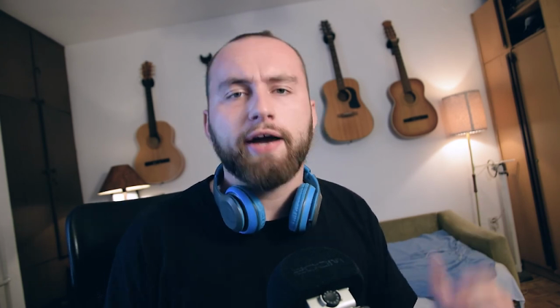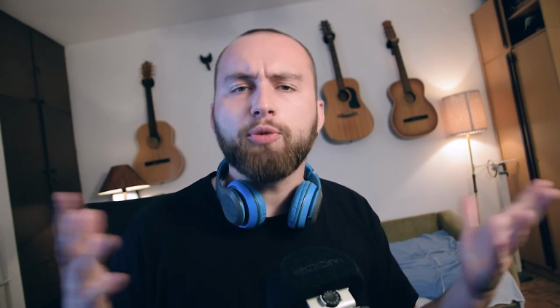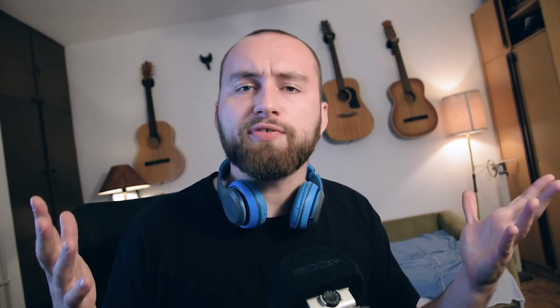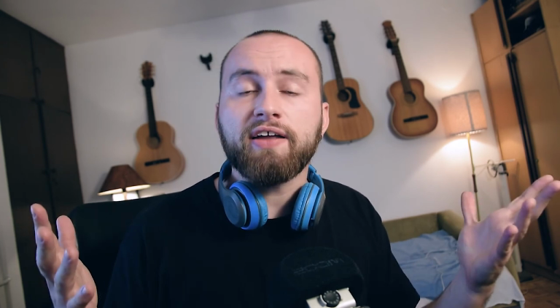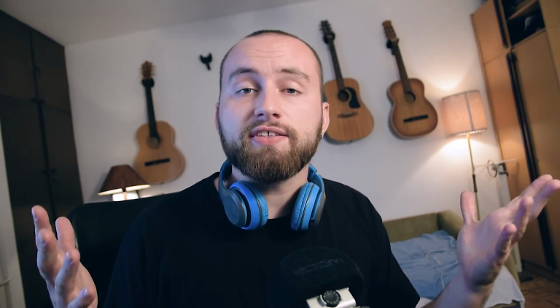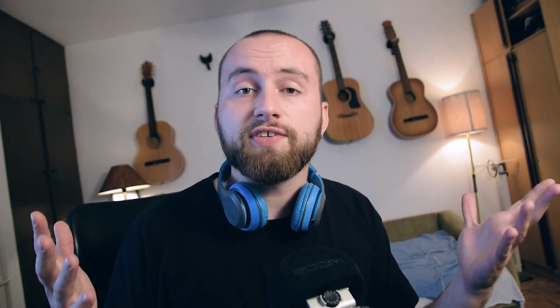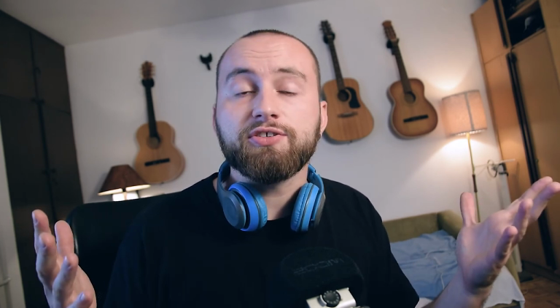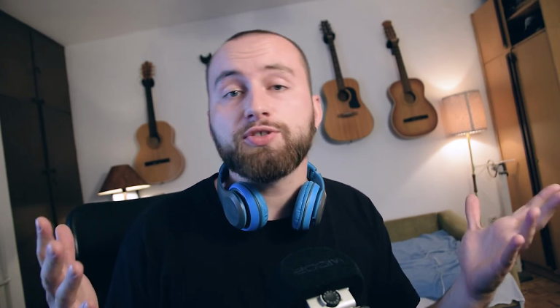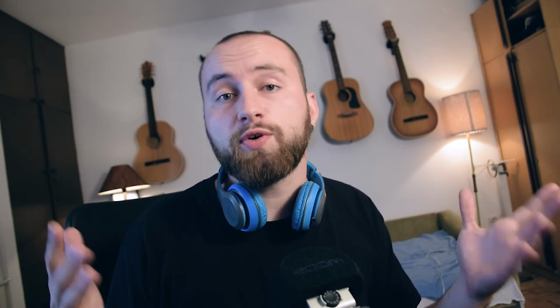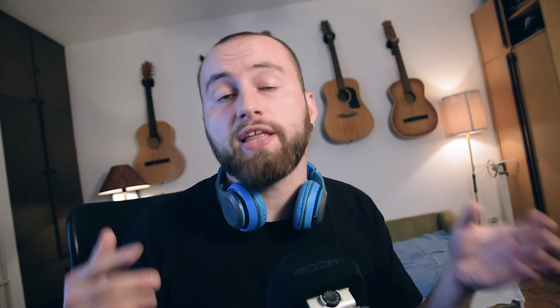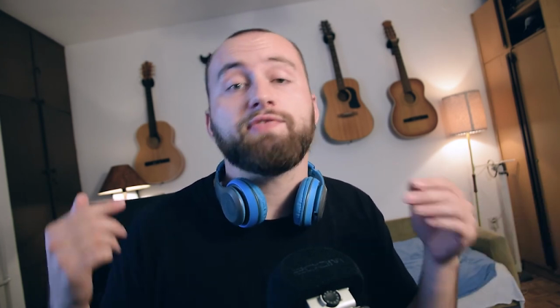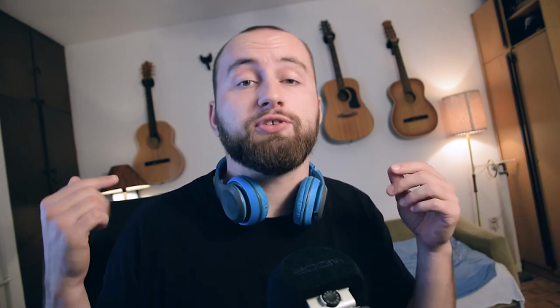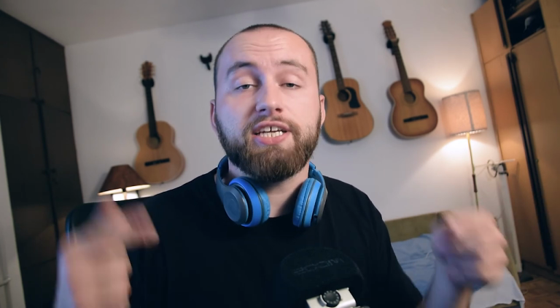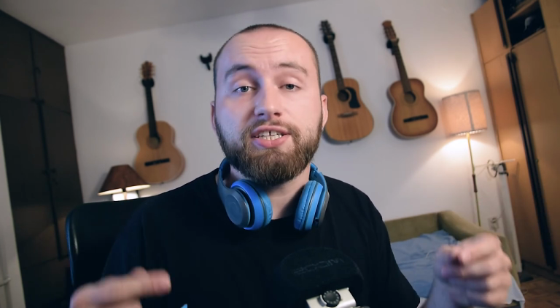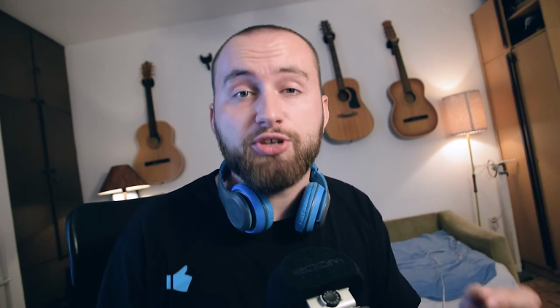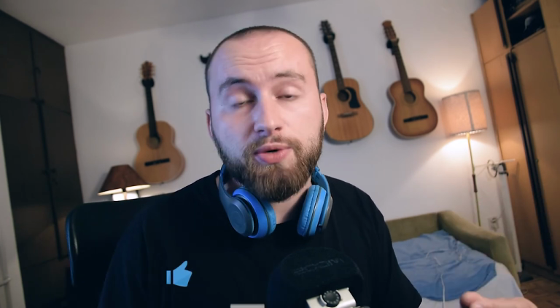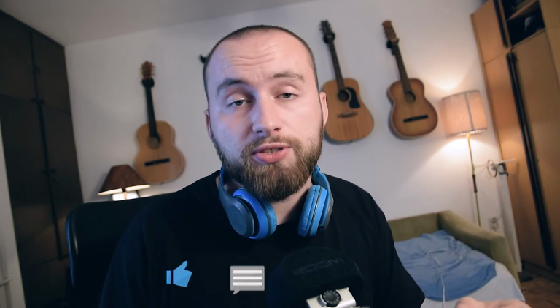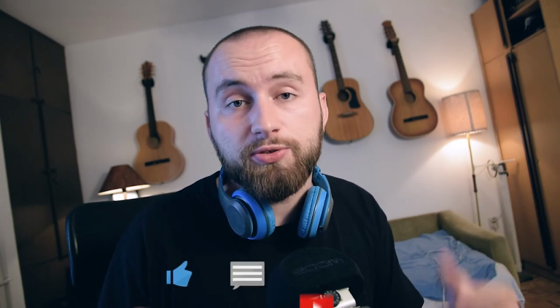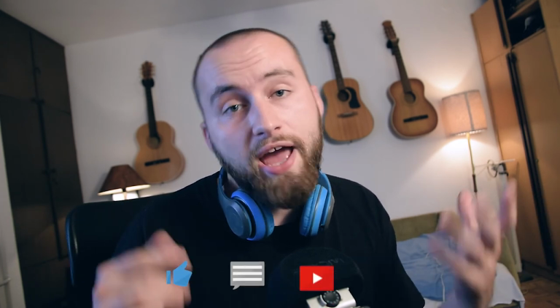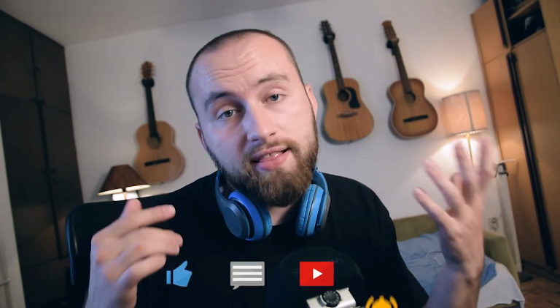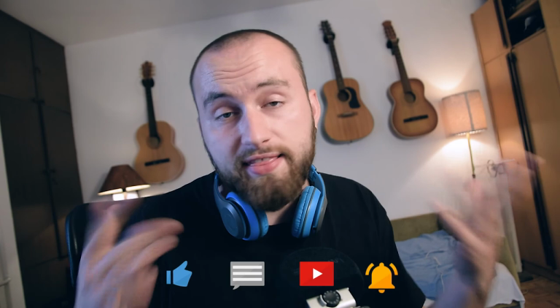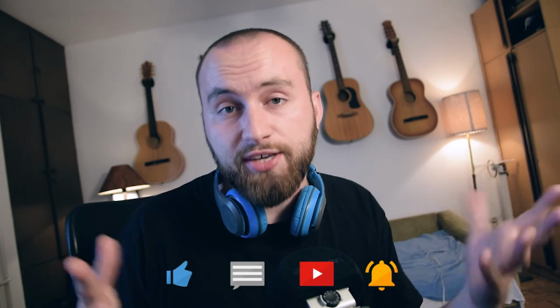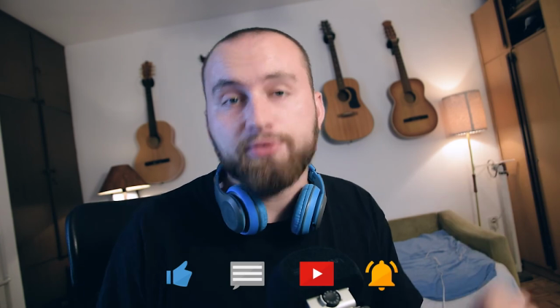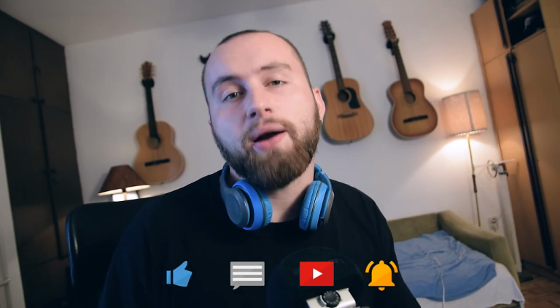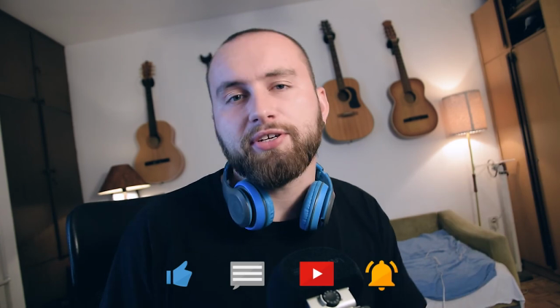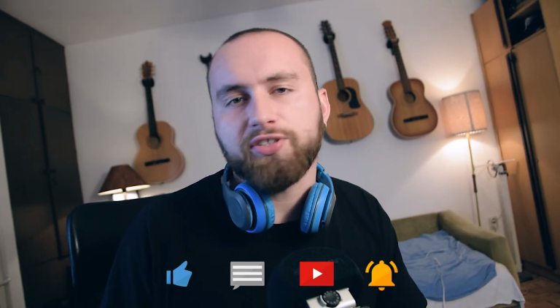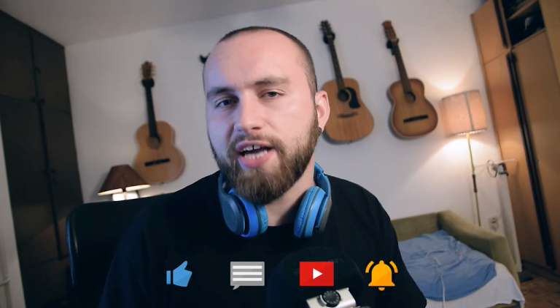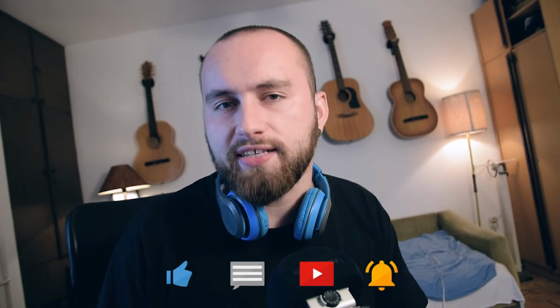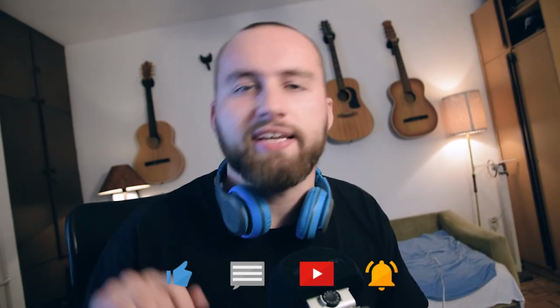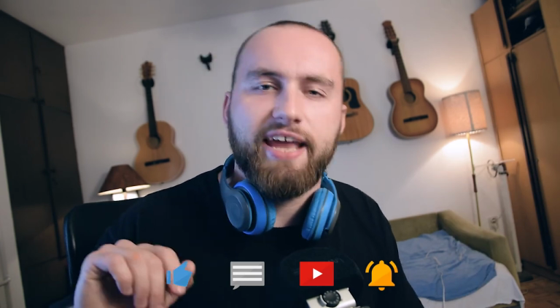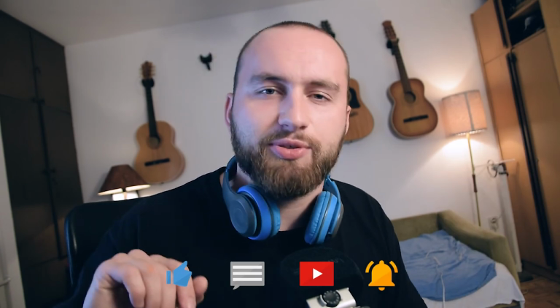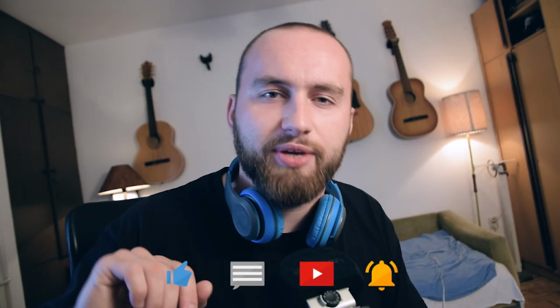I hope you found this video useful, and if you did, you know what to do. Thank you — I'll see you guys next week.